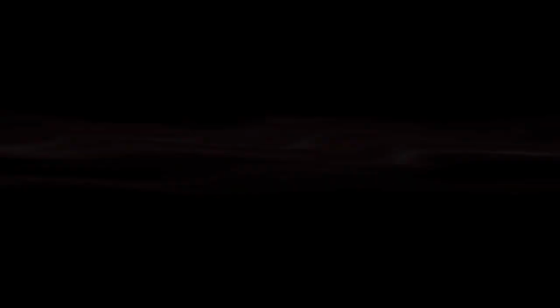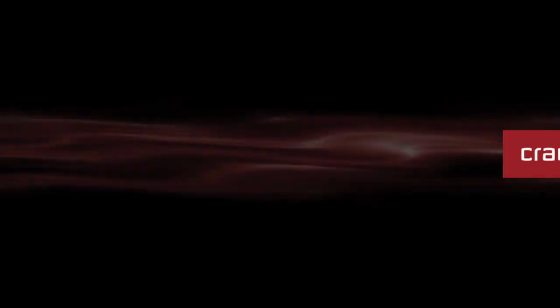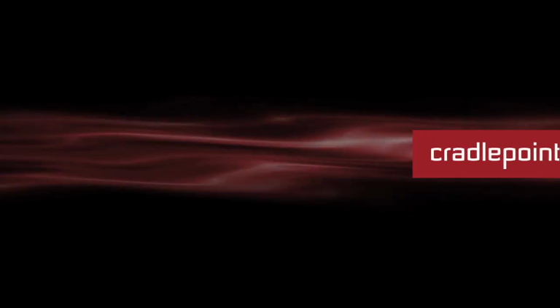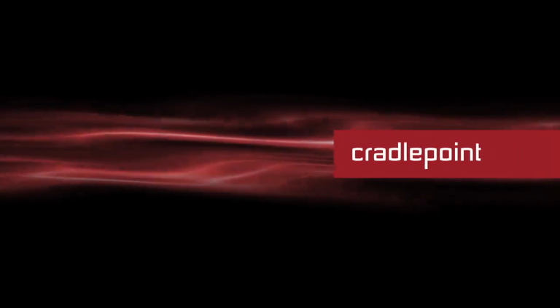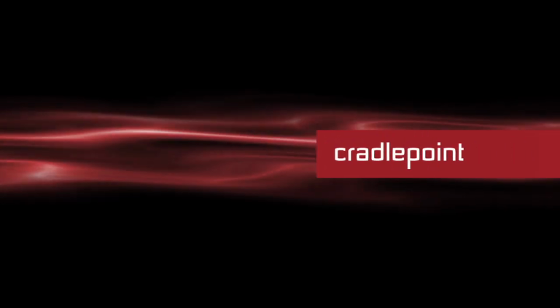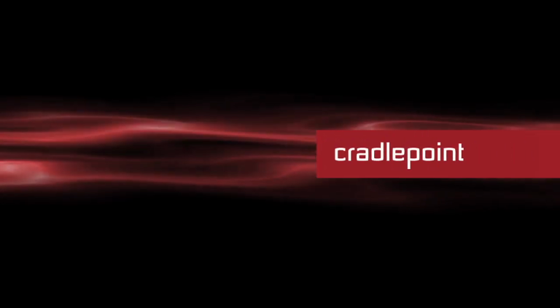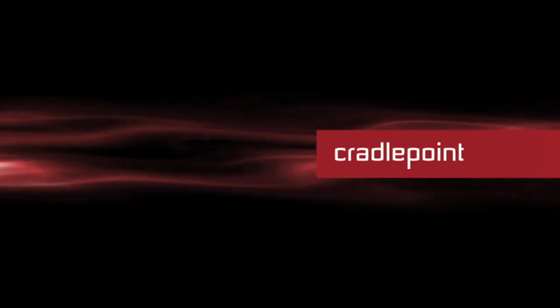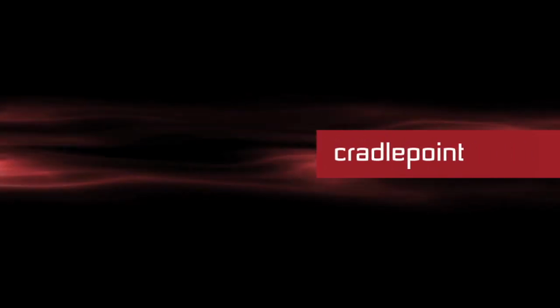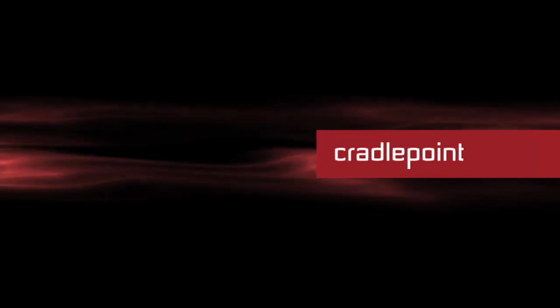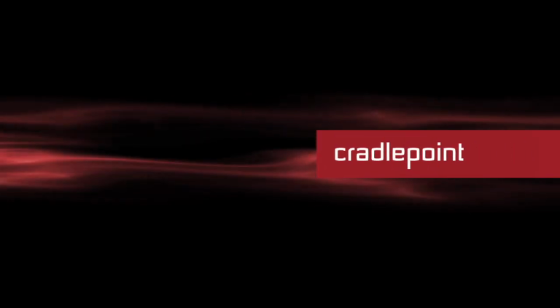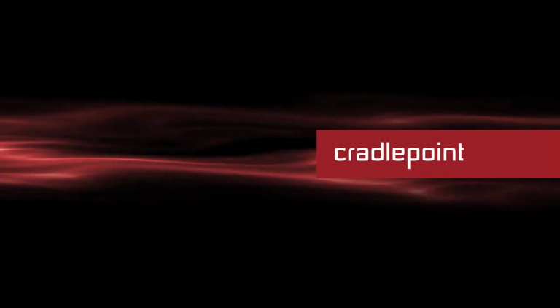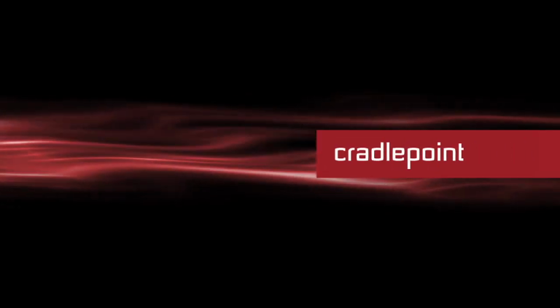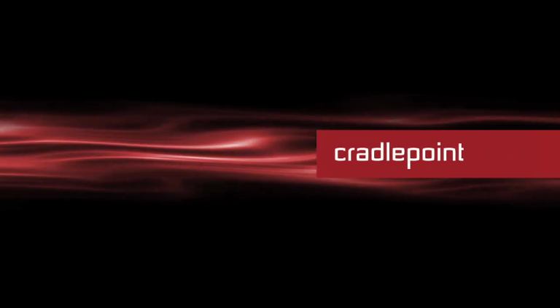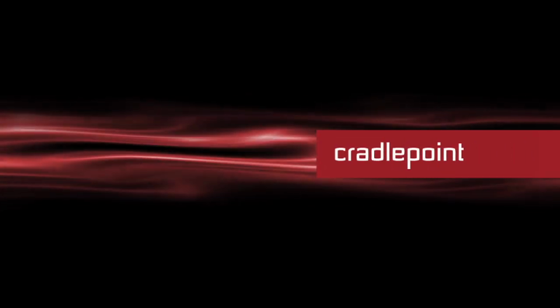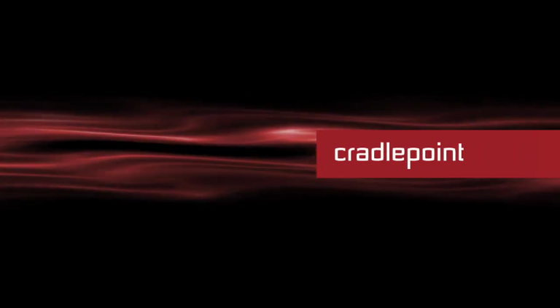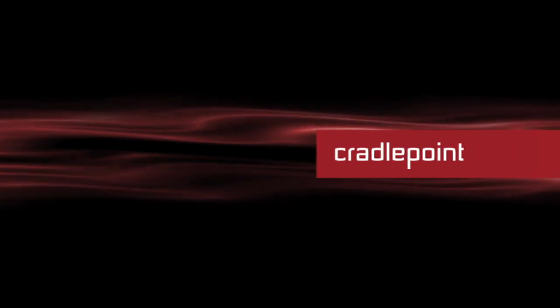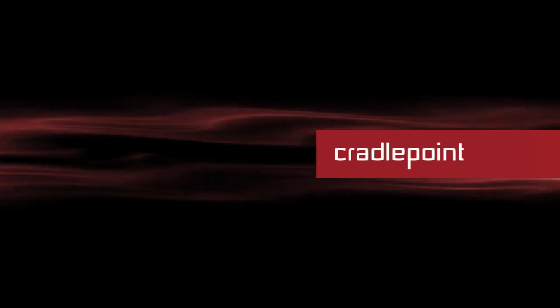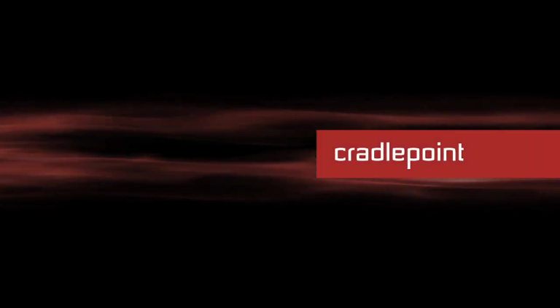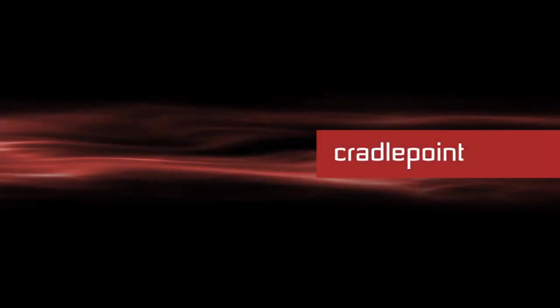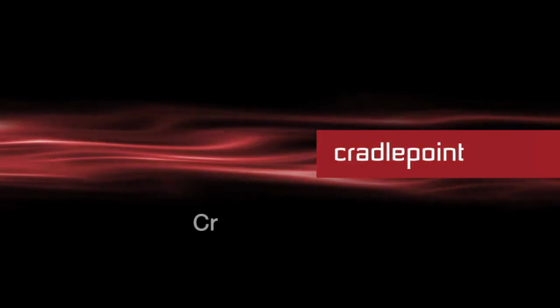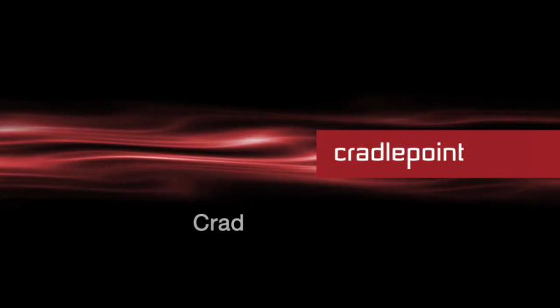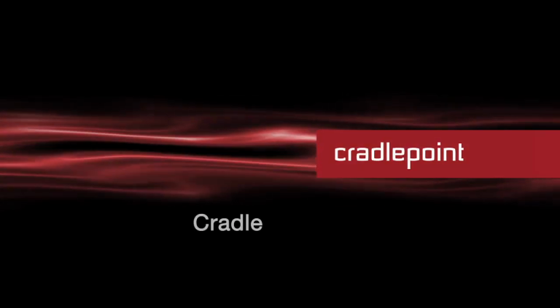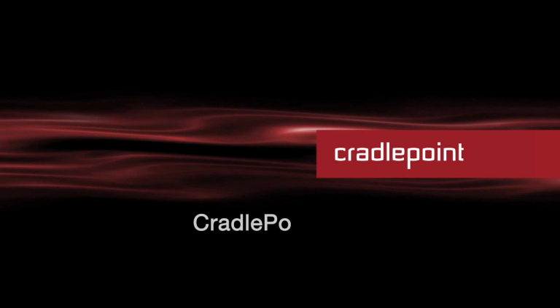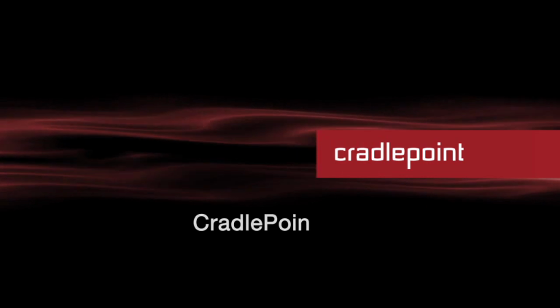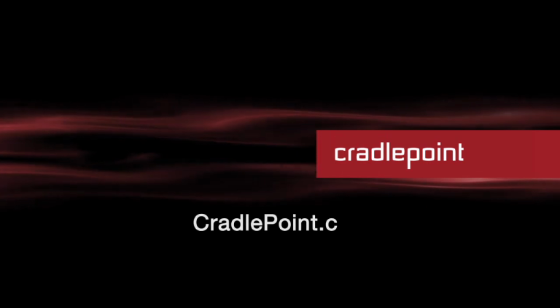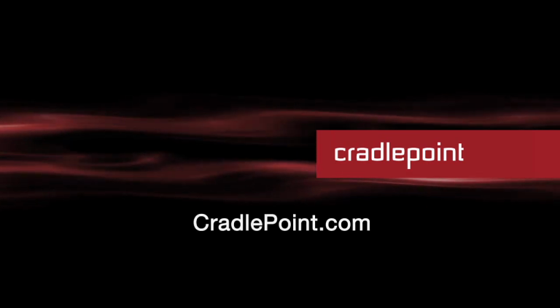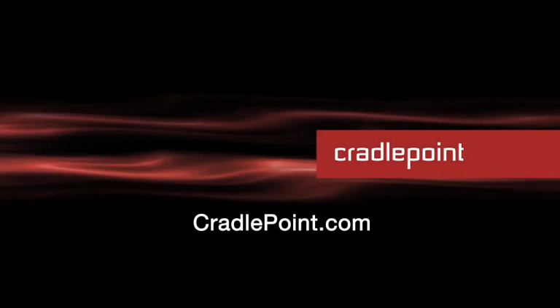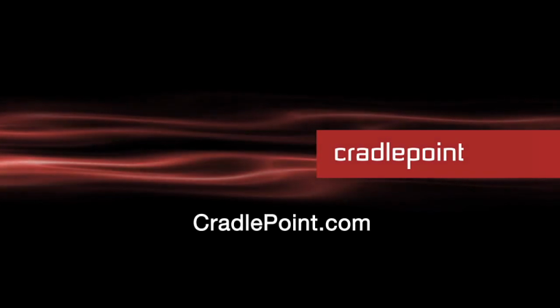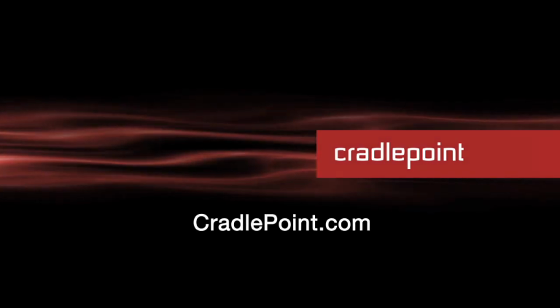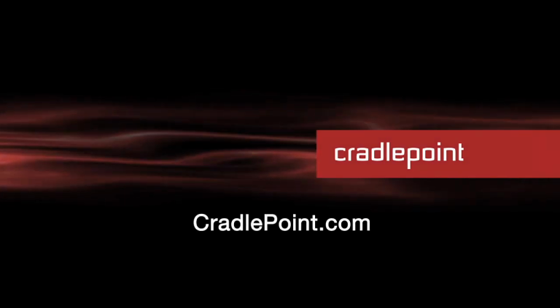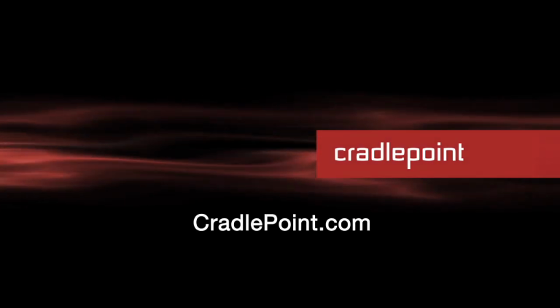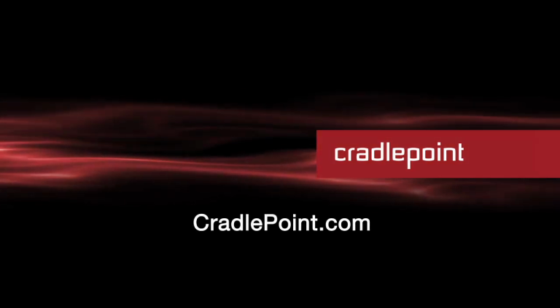For more information on retail failover solutions, visit our website at CradlePoint.com. Thank you very much.